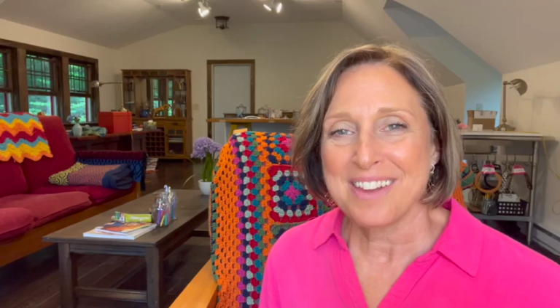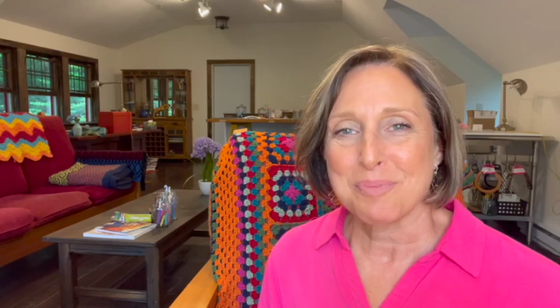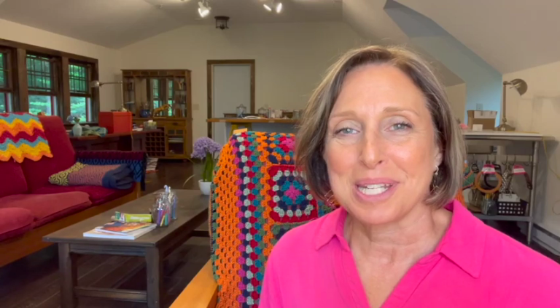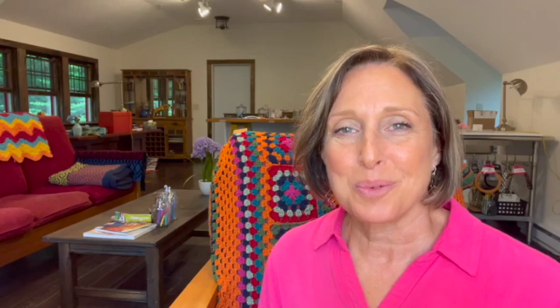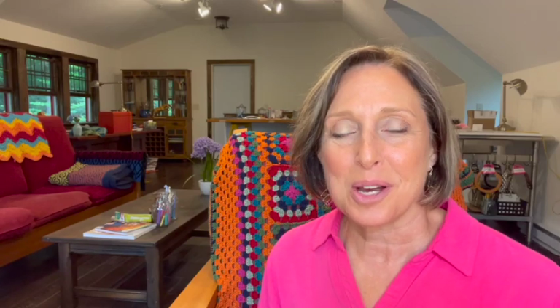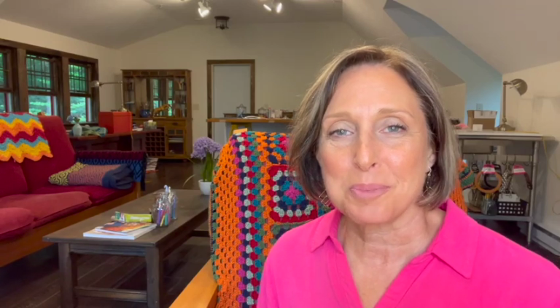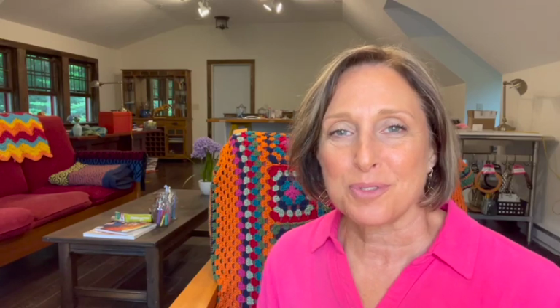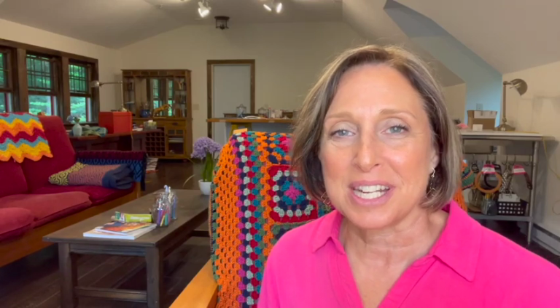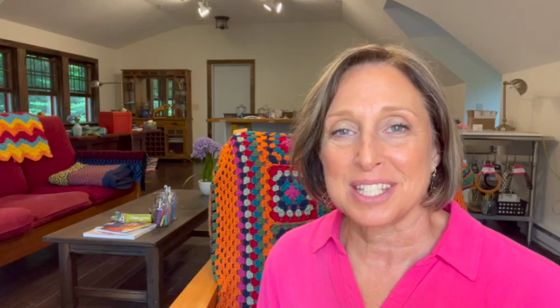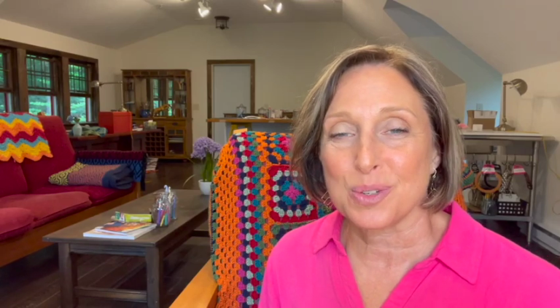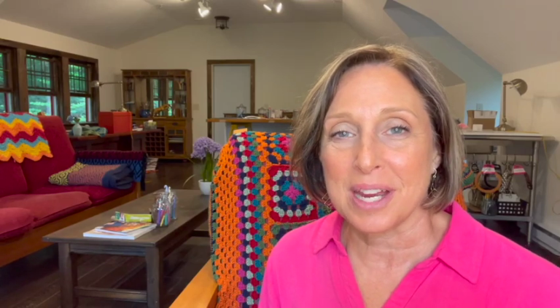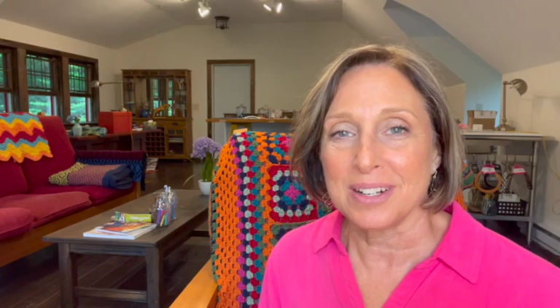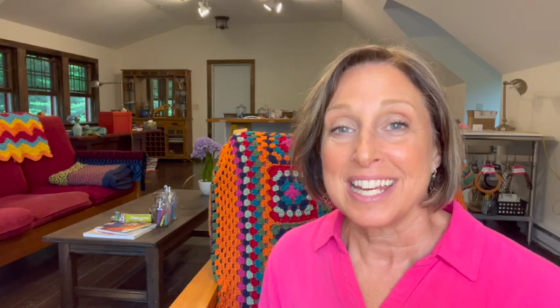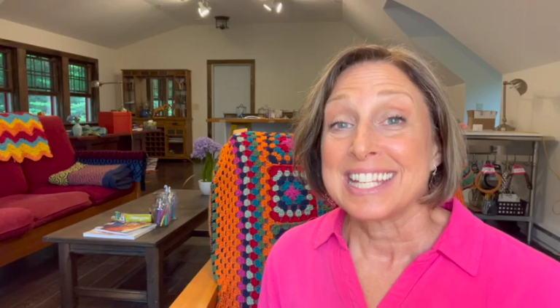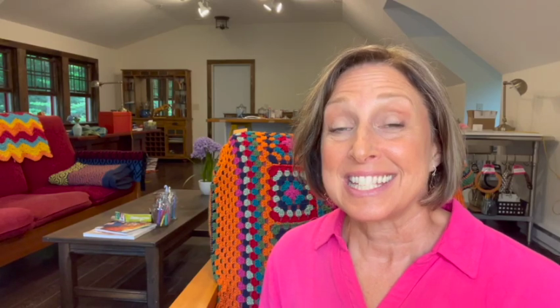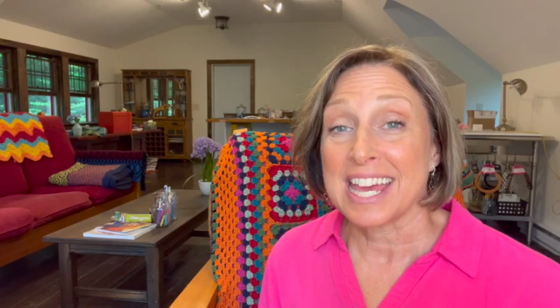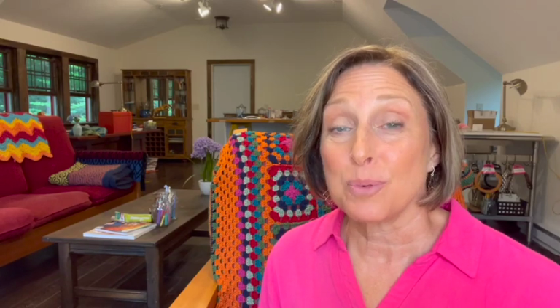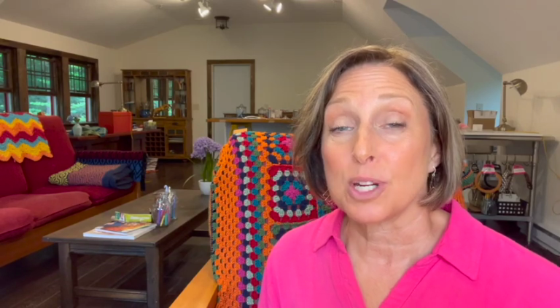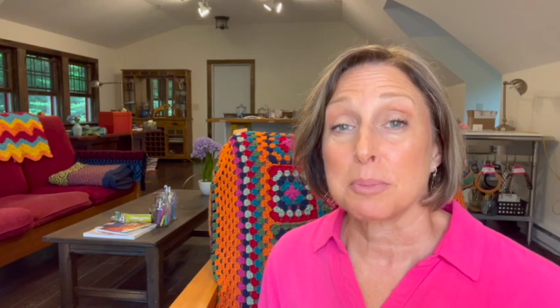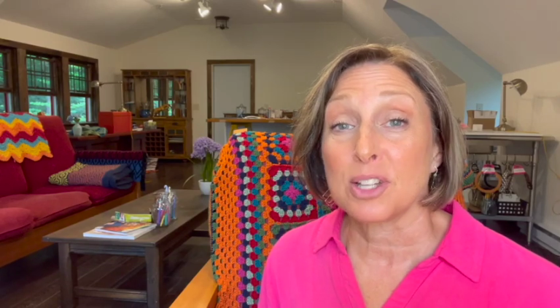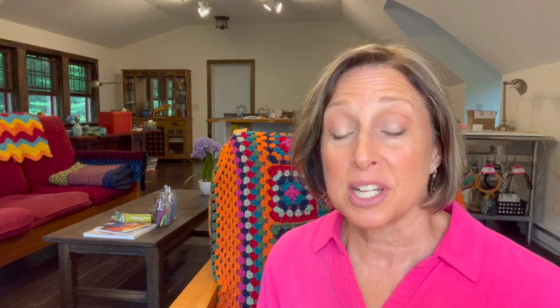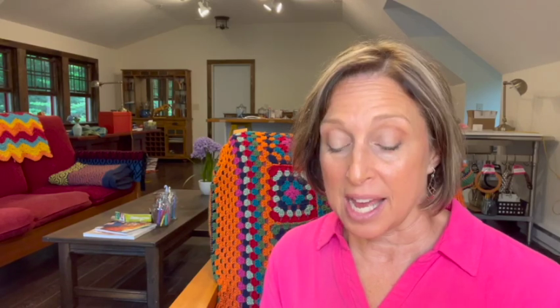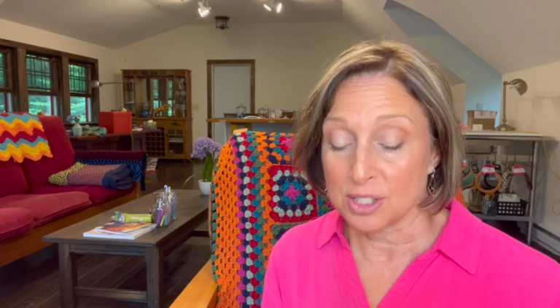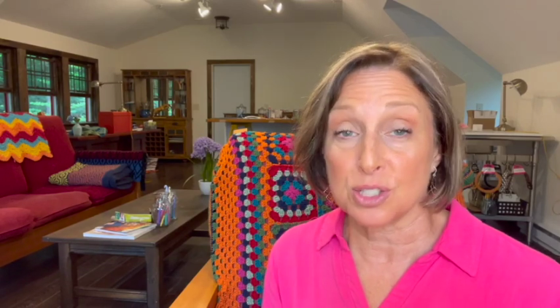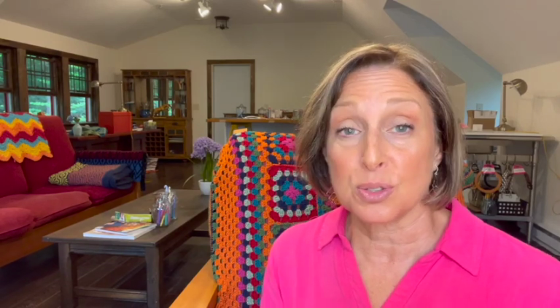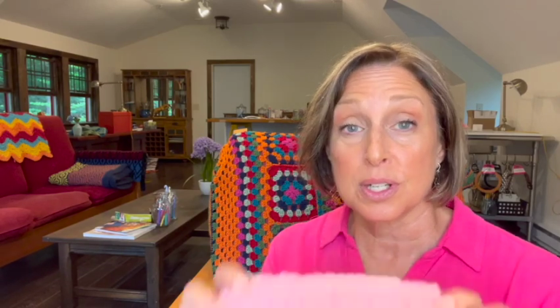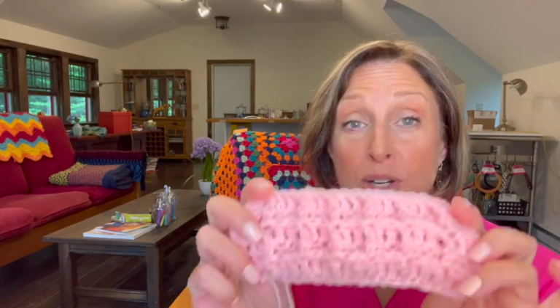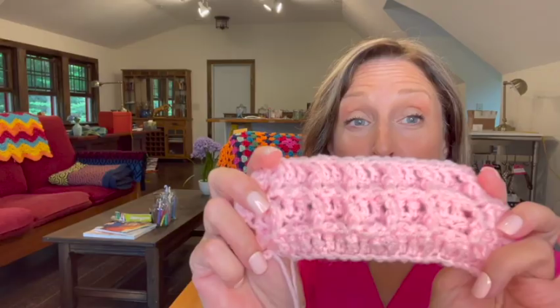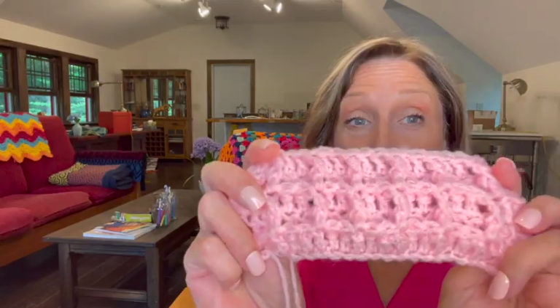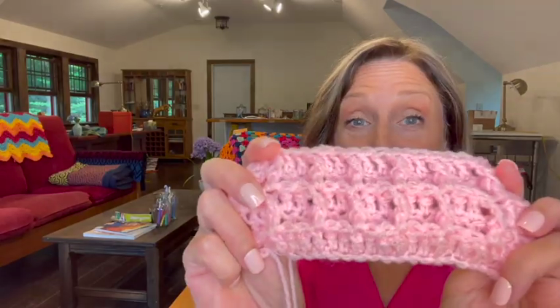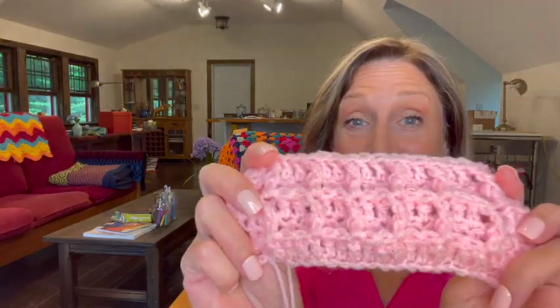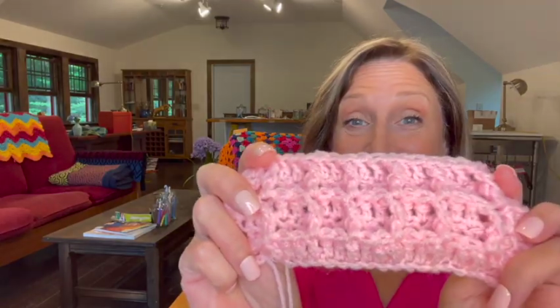Hey everybody, welcome to Franny's Square. Today we're going to be learning how to do the waffle stitch.